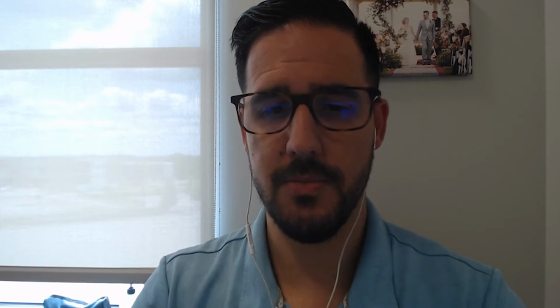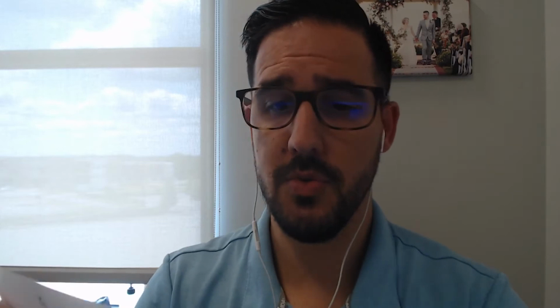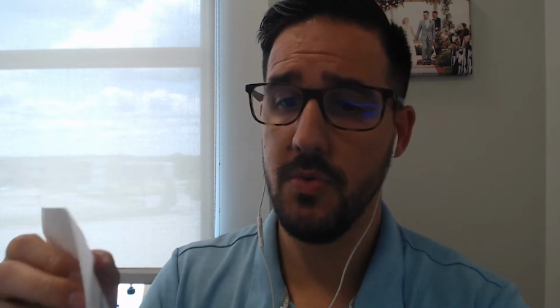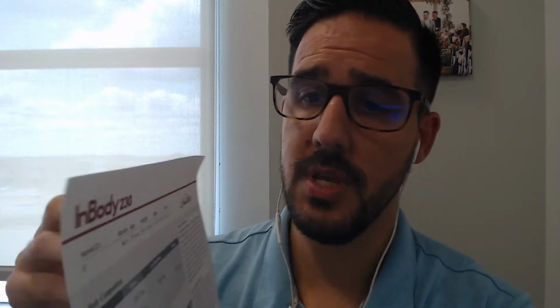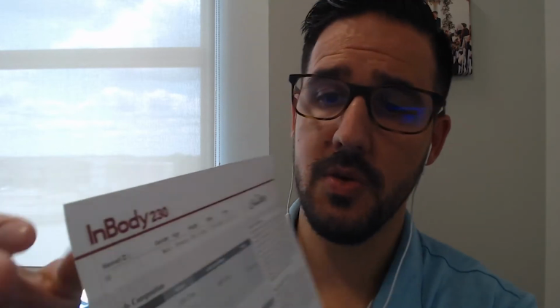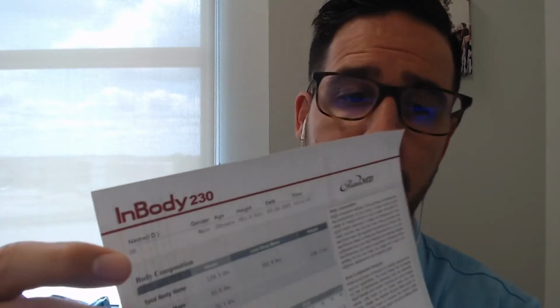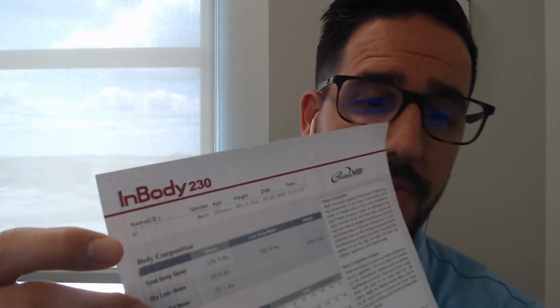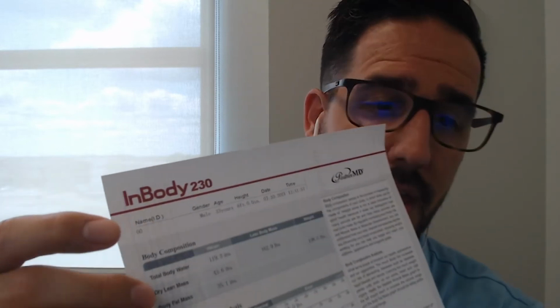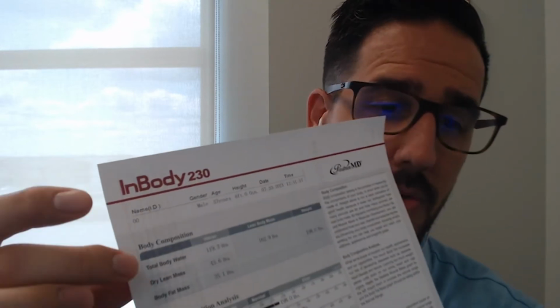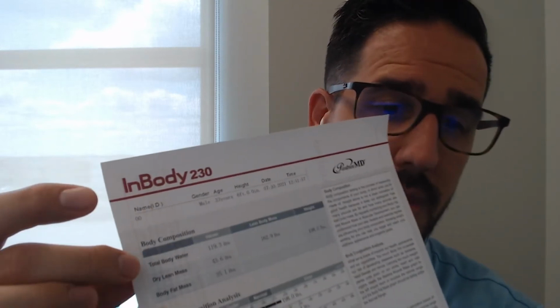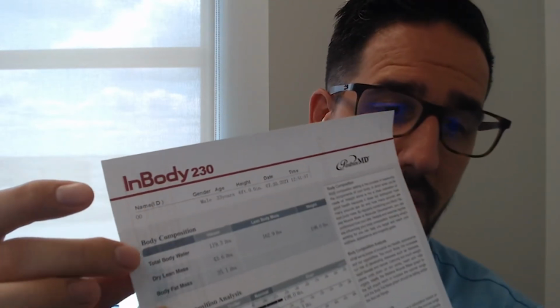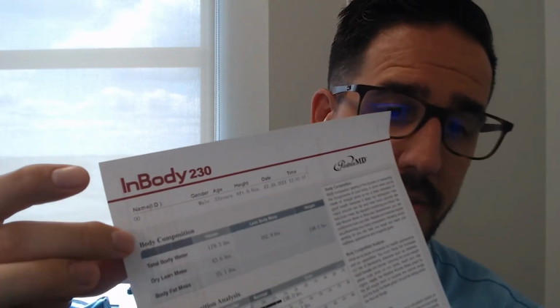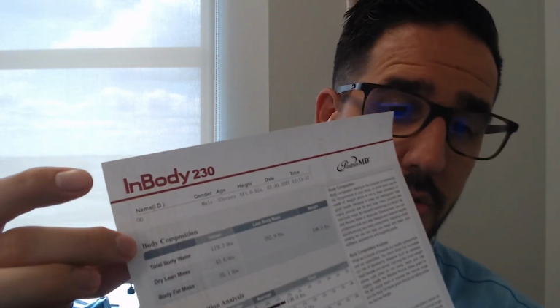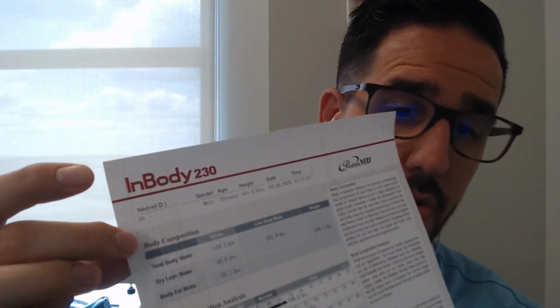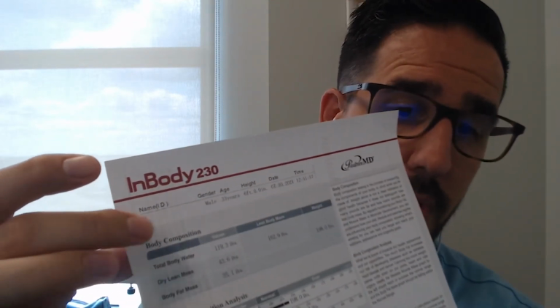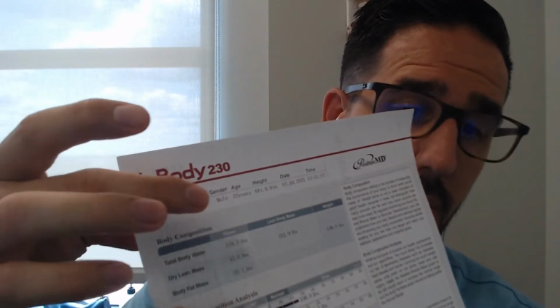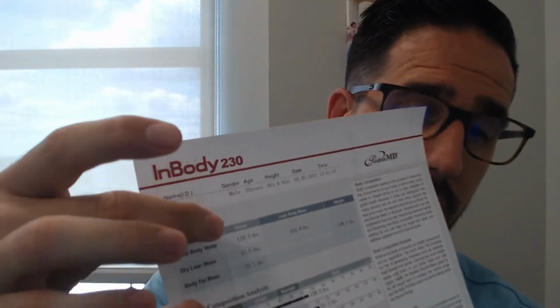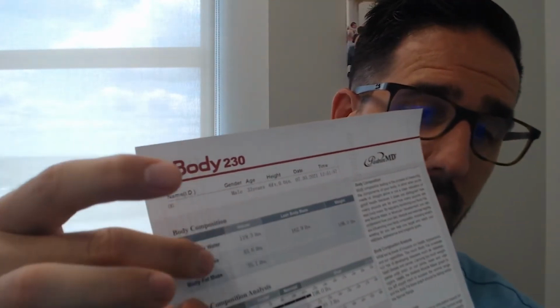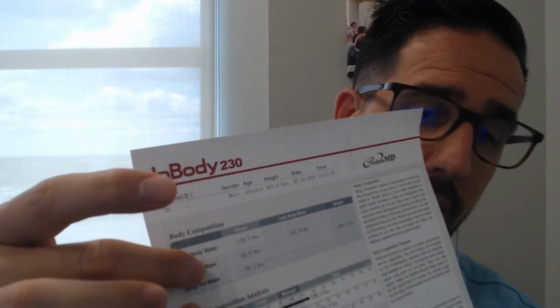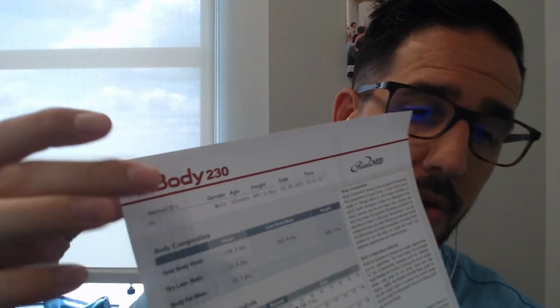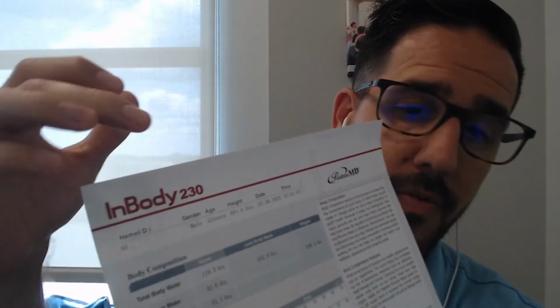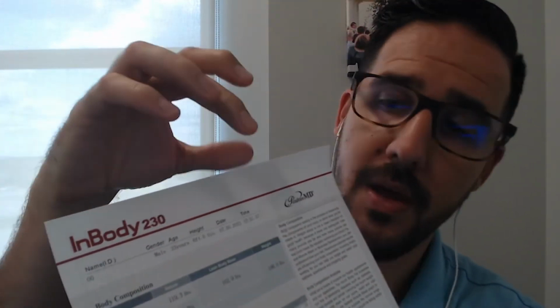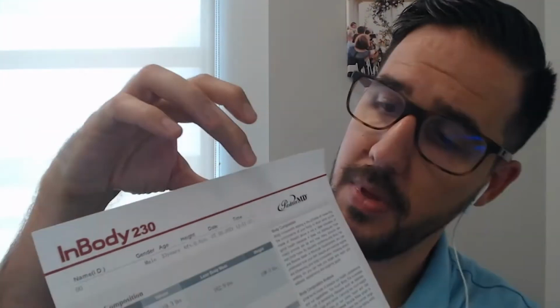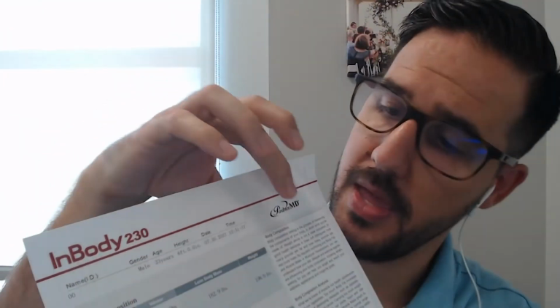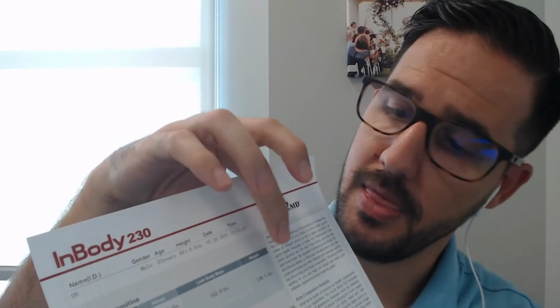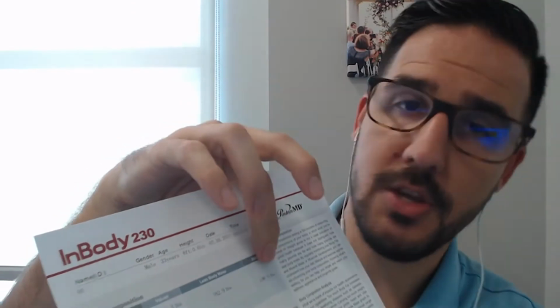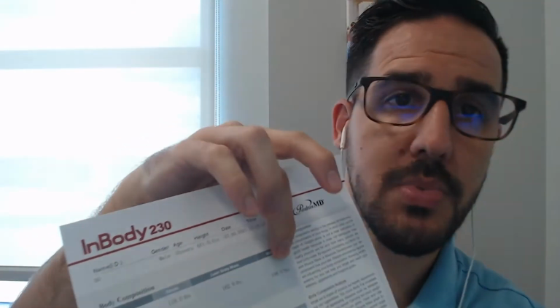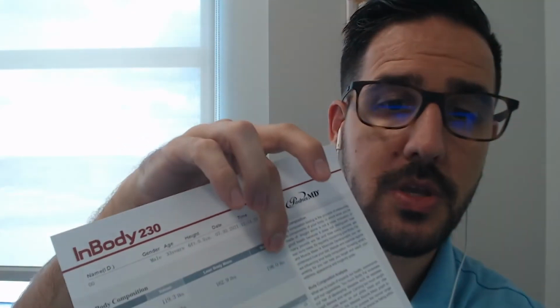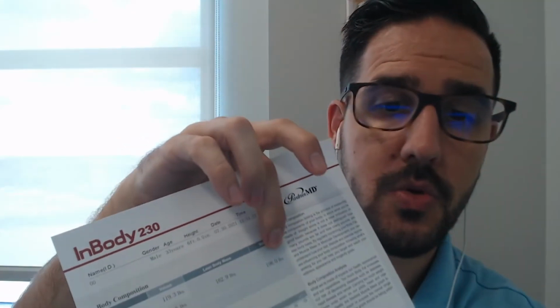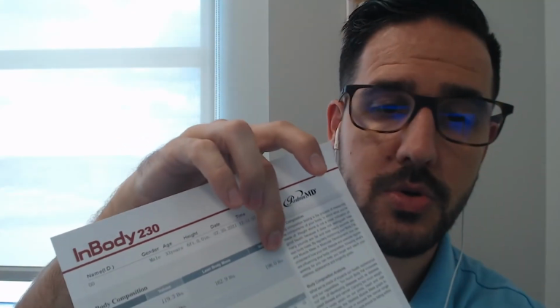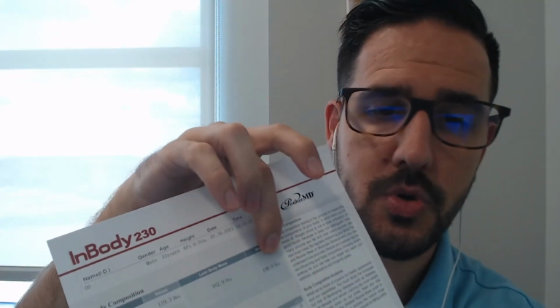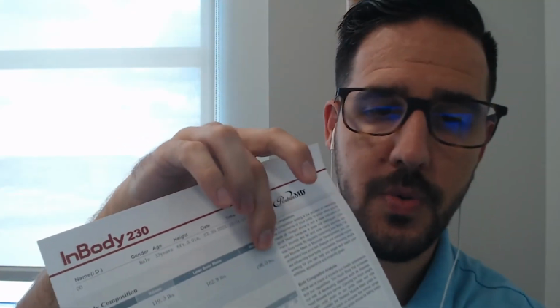It's going to take your body fat, your lean mass, and your total body water, add all that up, and that should equal your total weight.